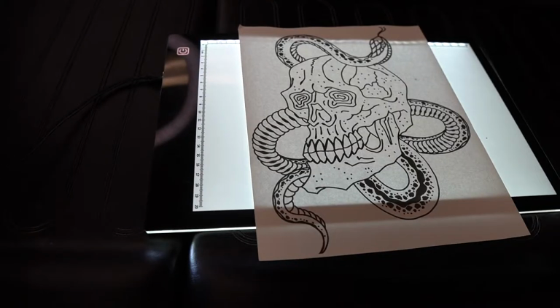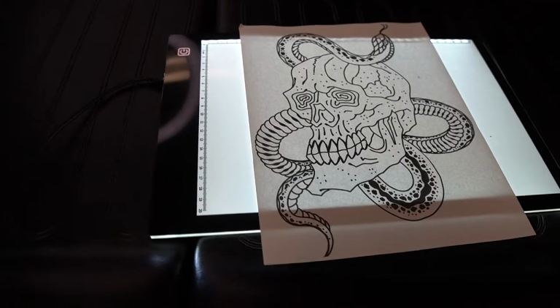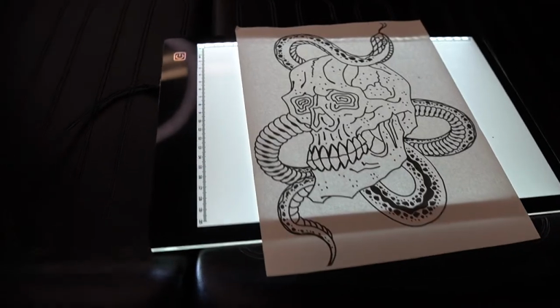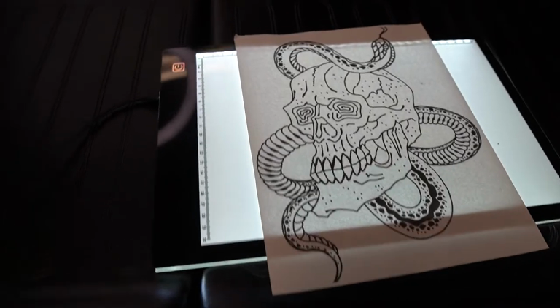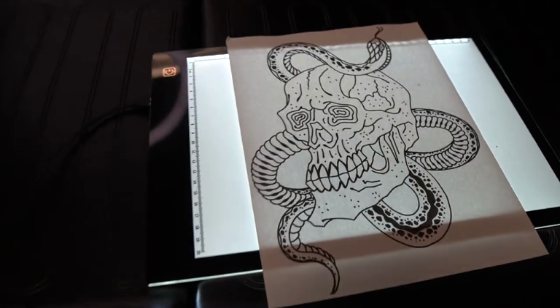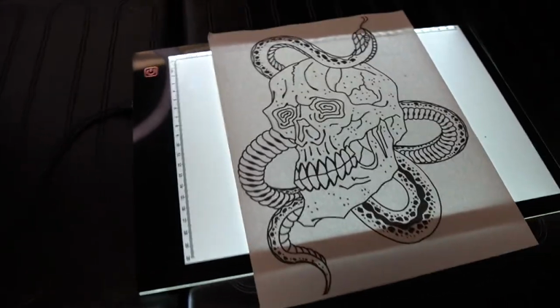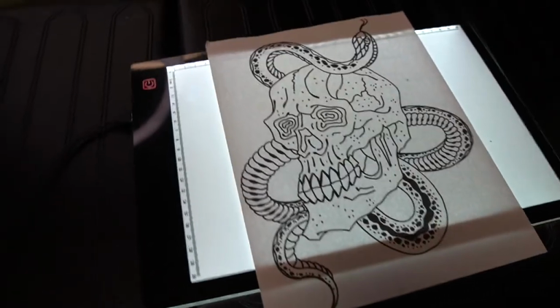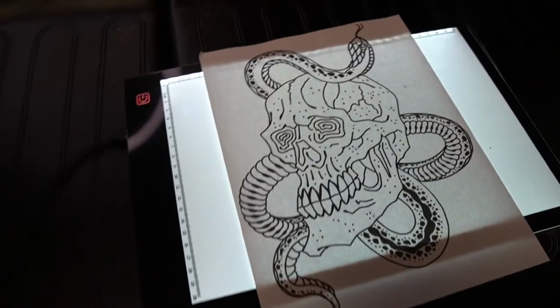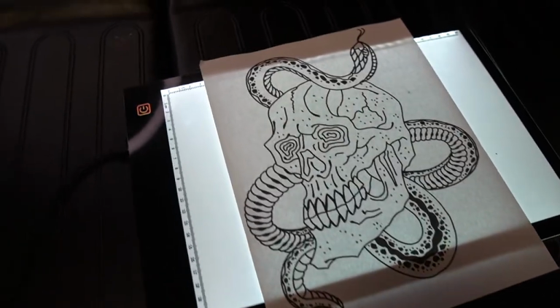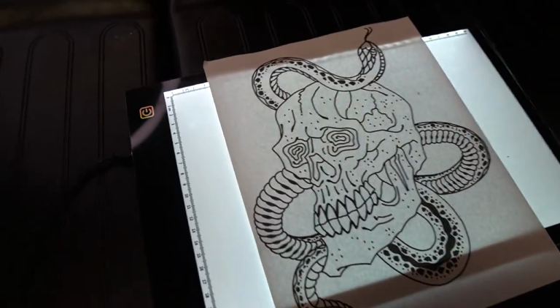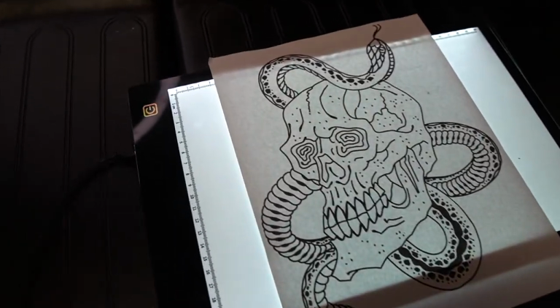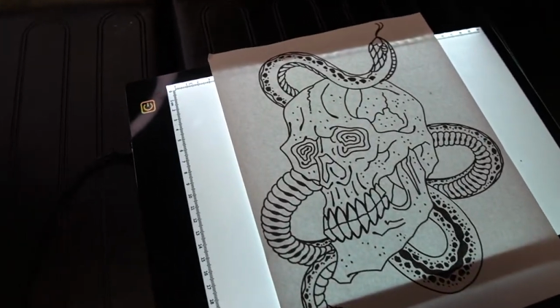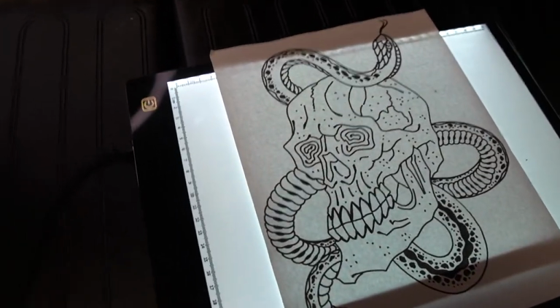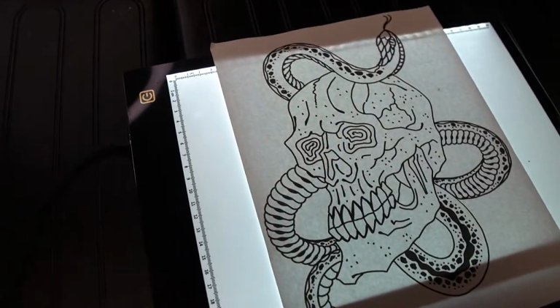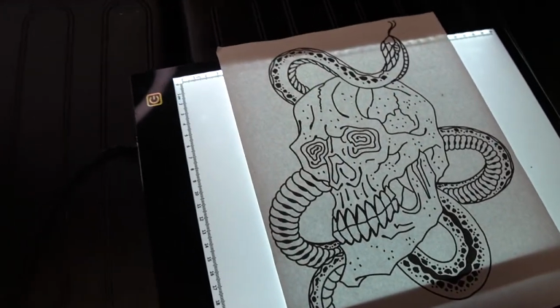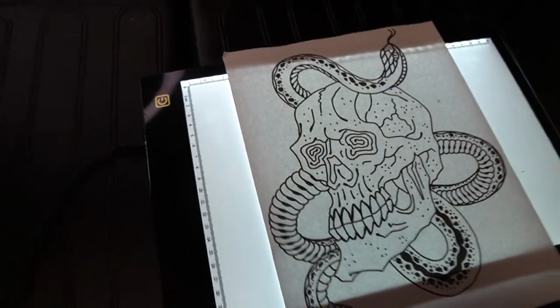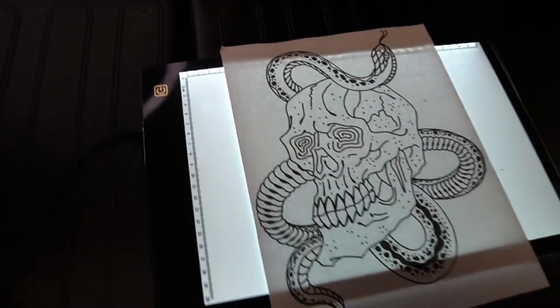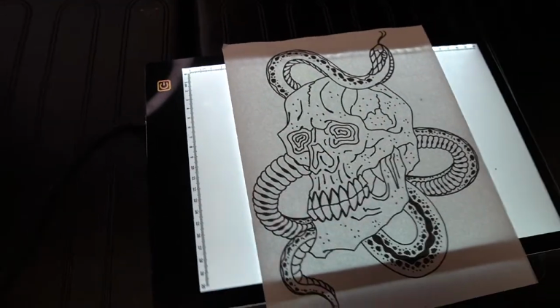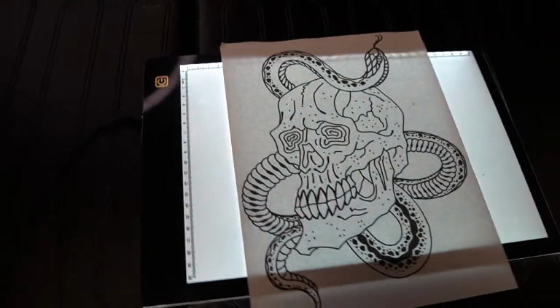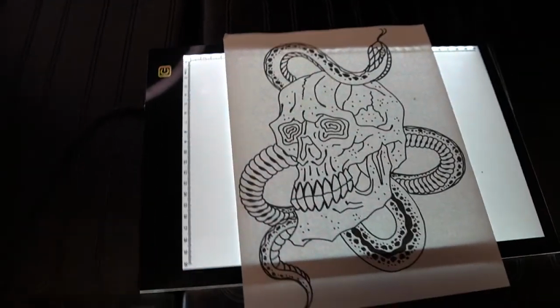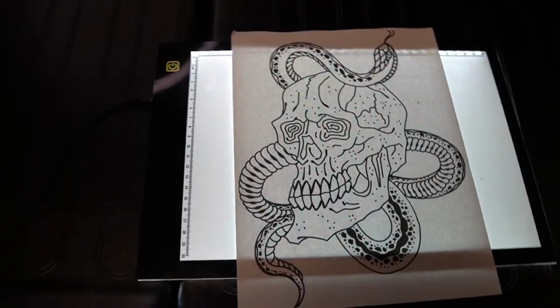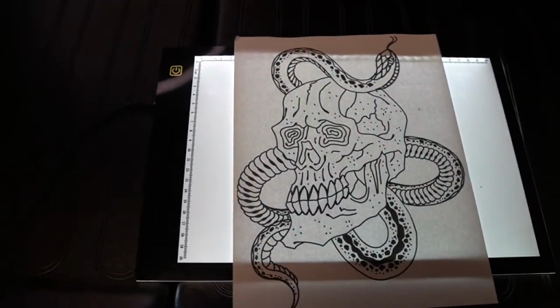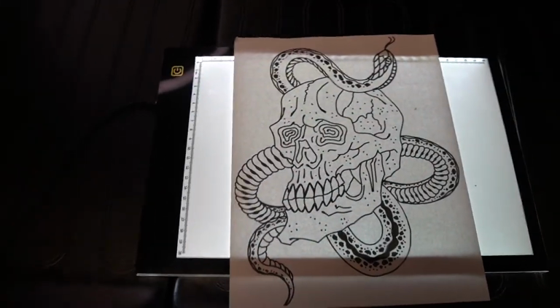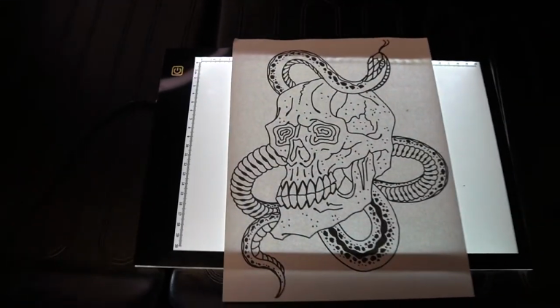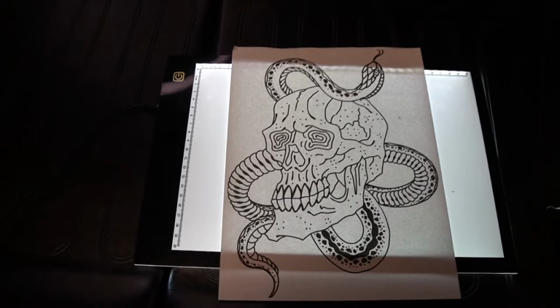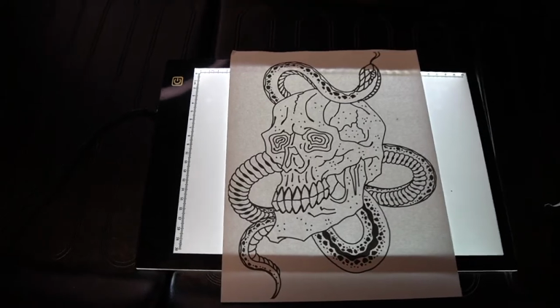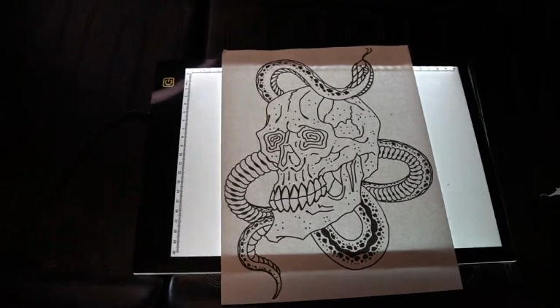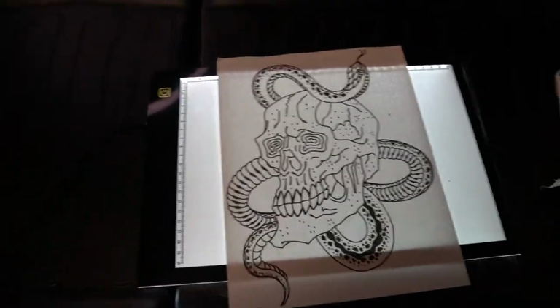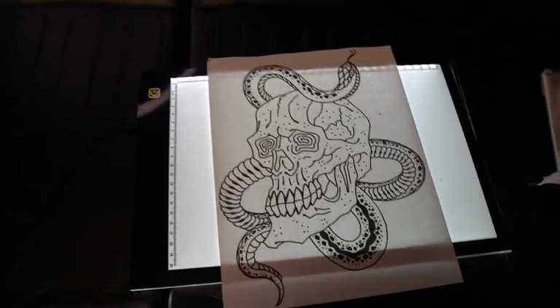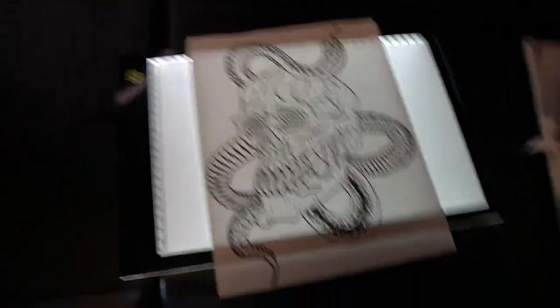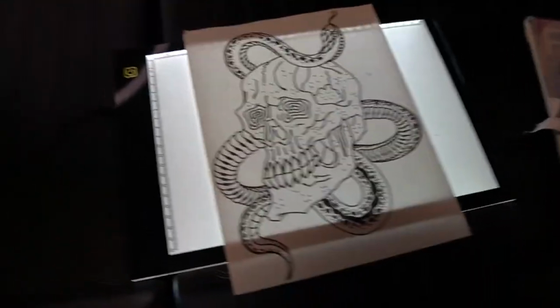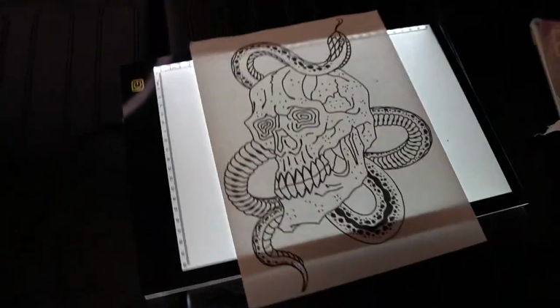If you guys don't have one of these little light tables, you definitely need to grab one. They're on Amazon, super cheap.